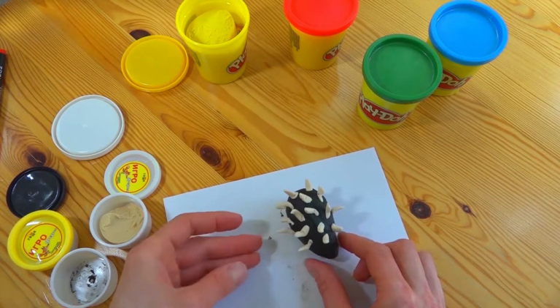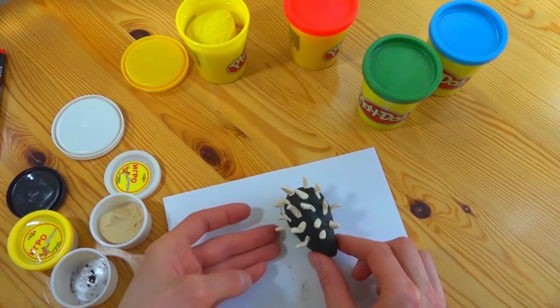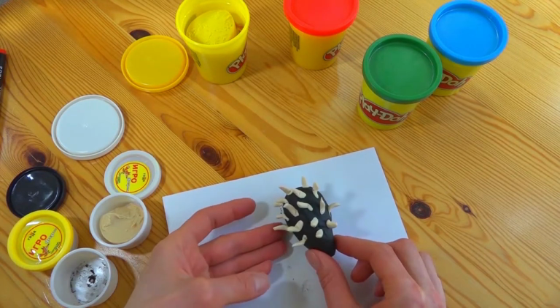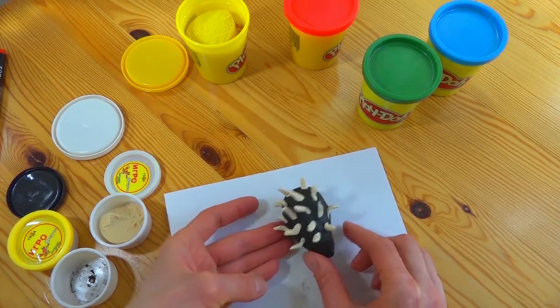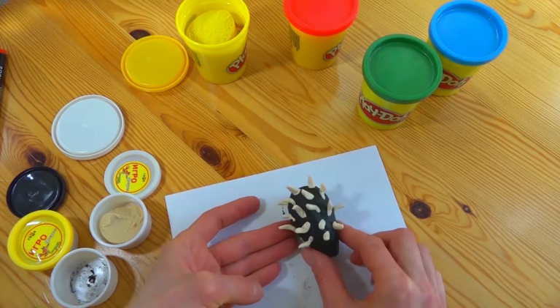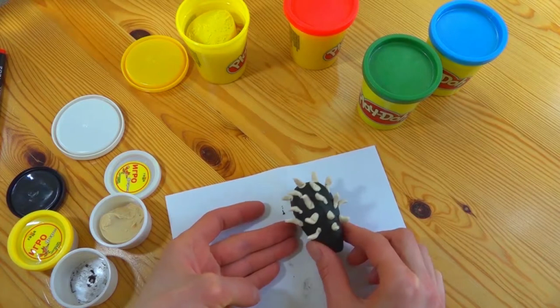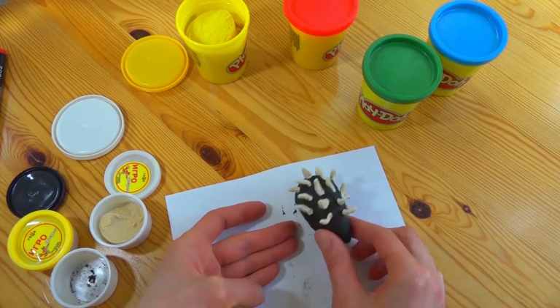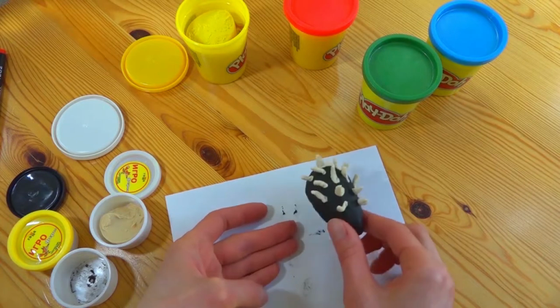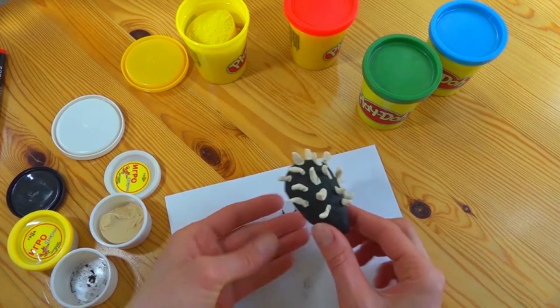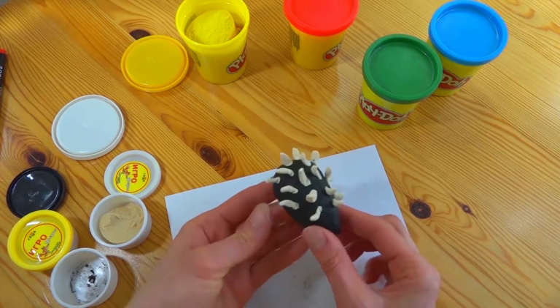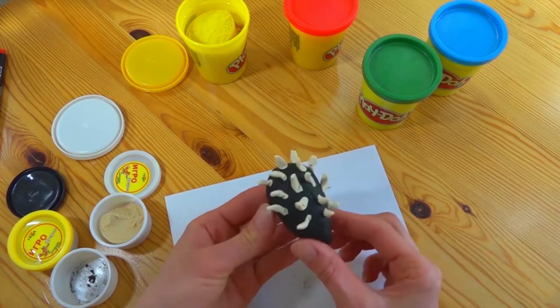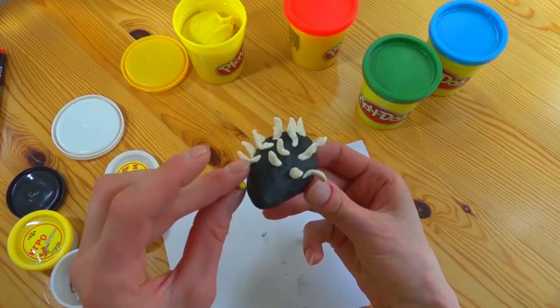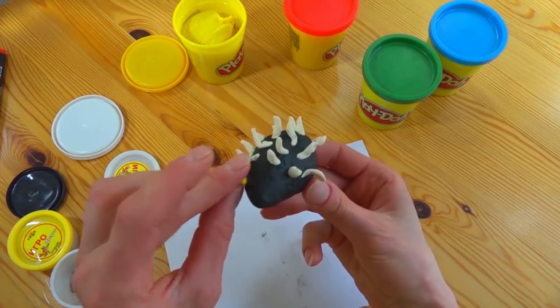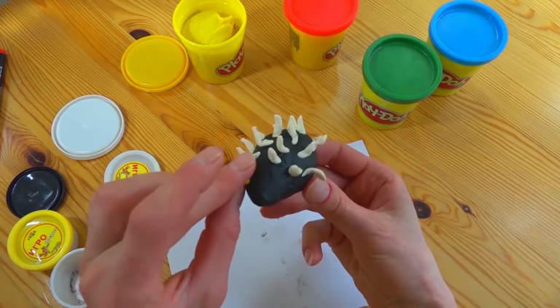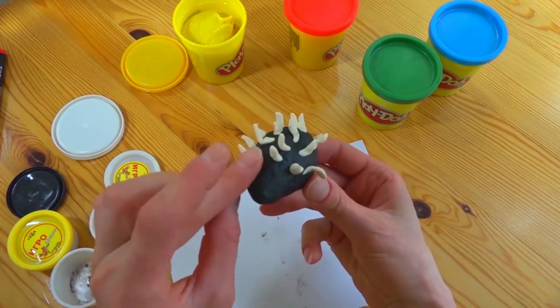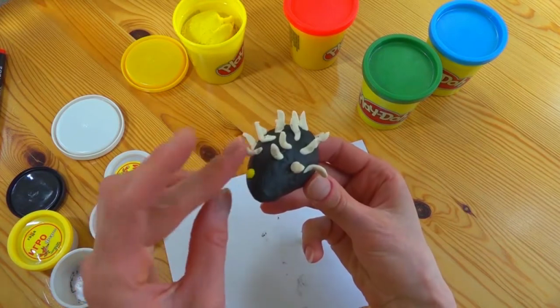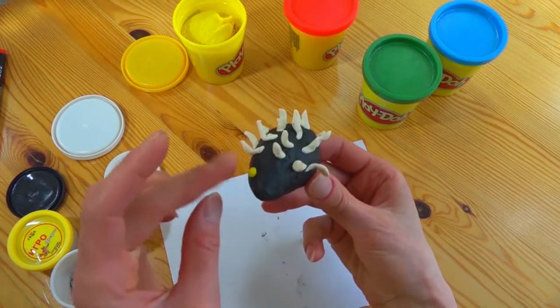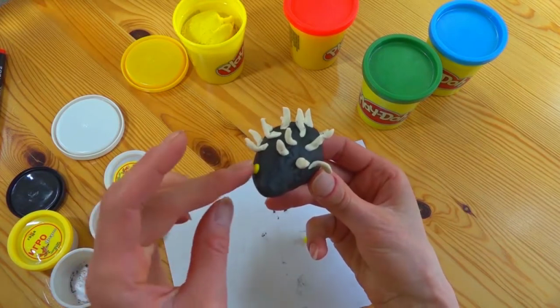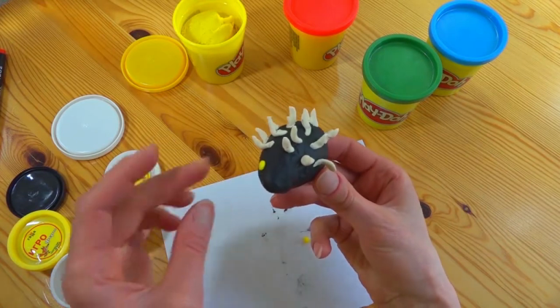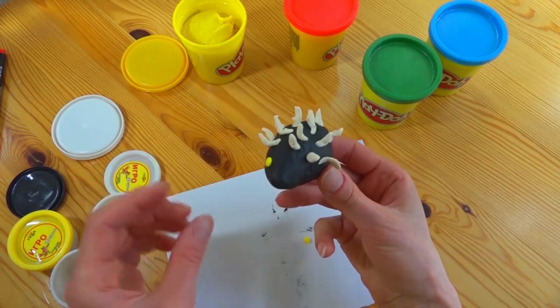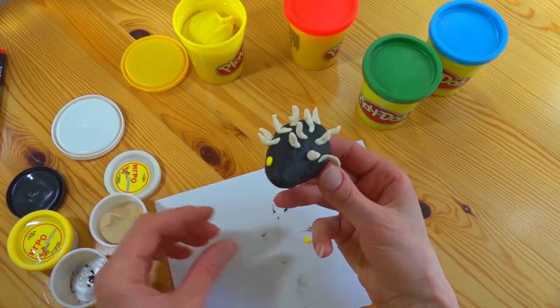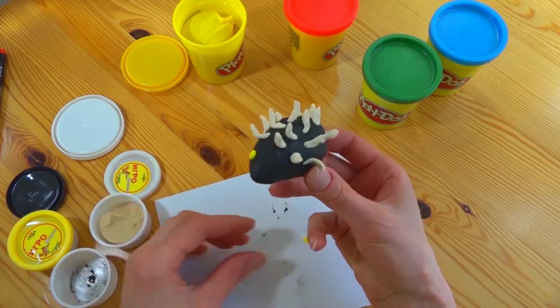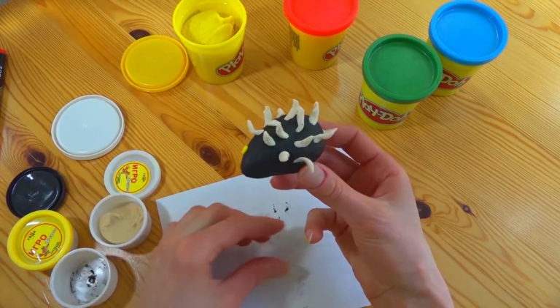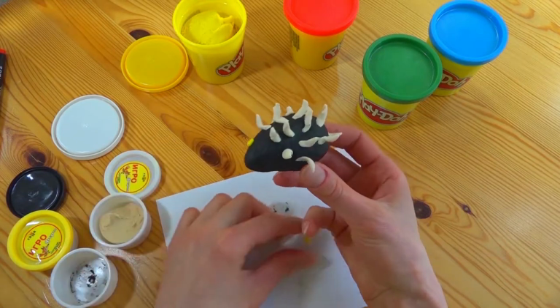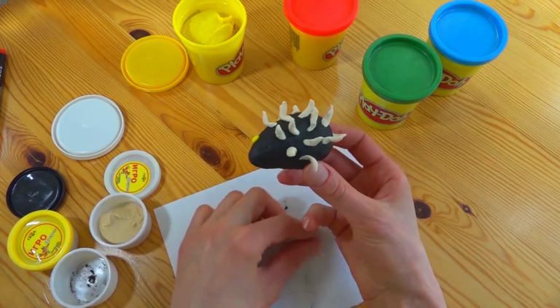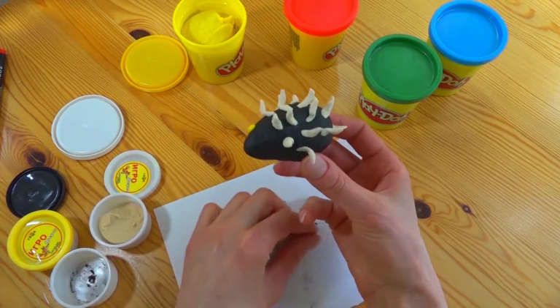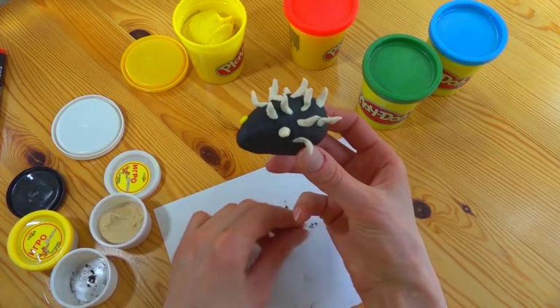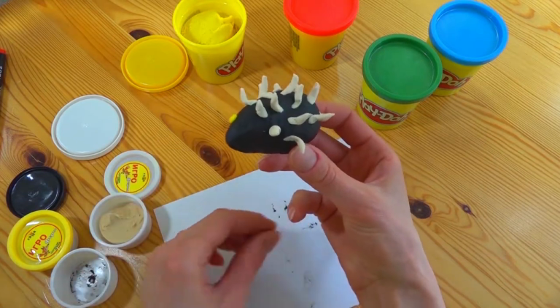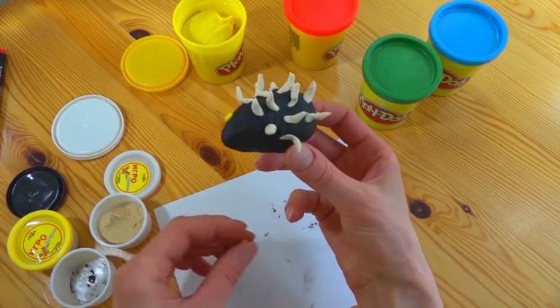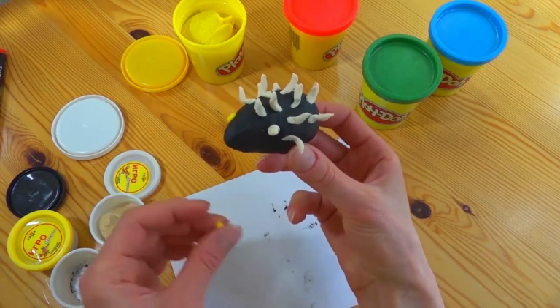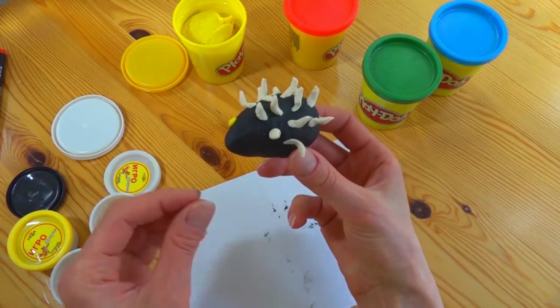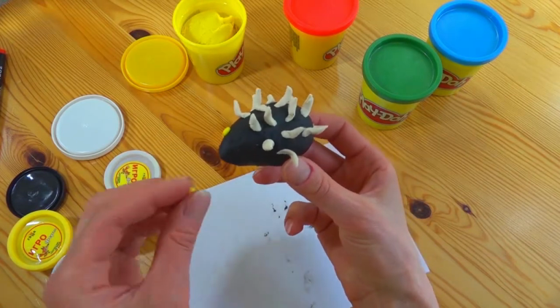Hey look, it's ready! Look at how cute it is!